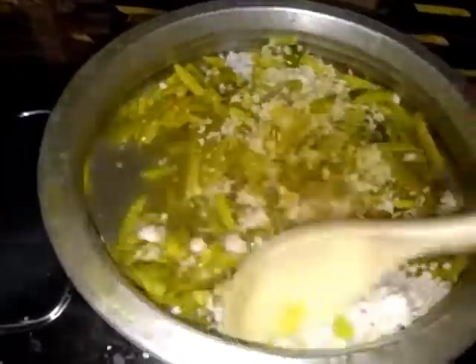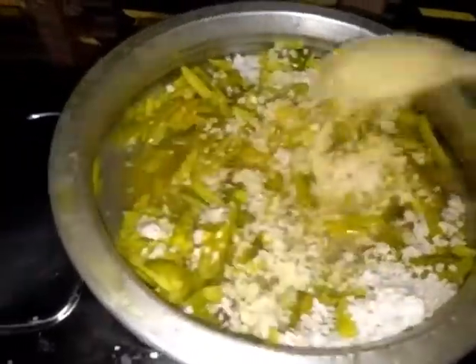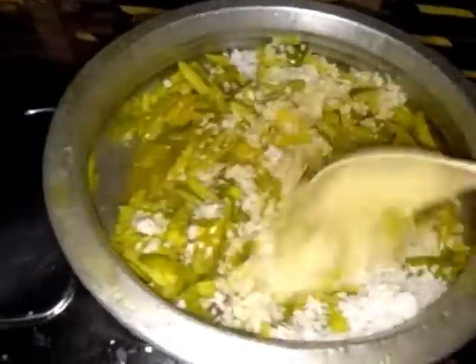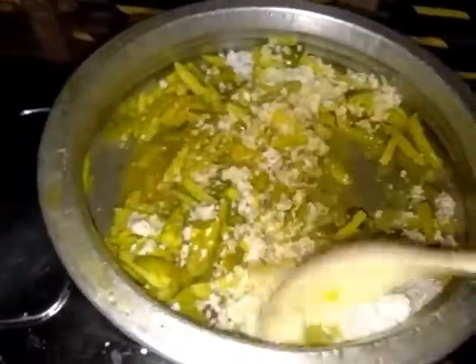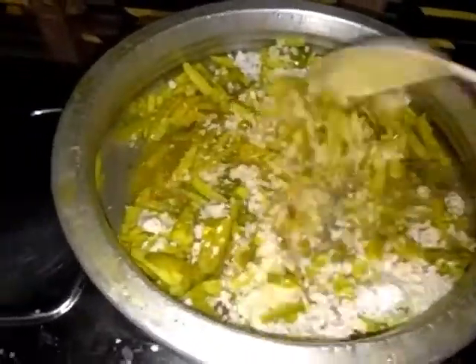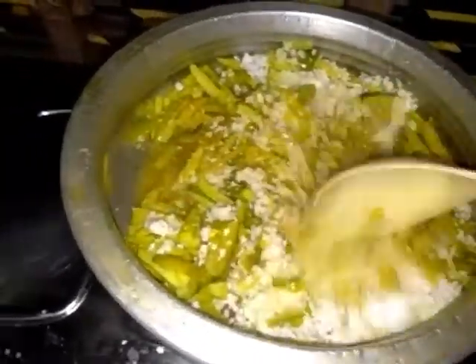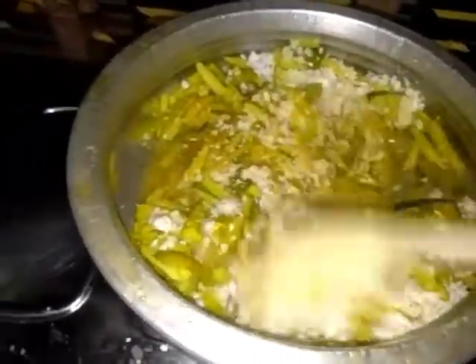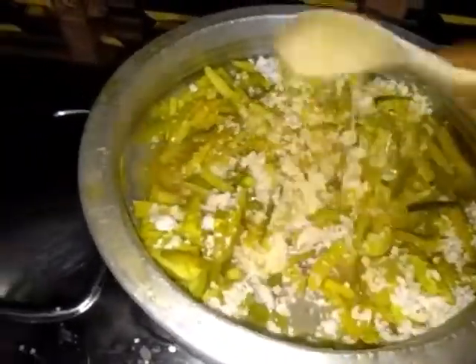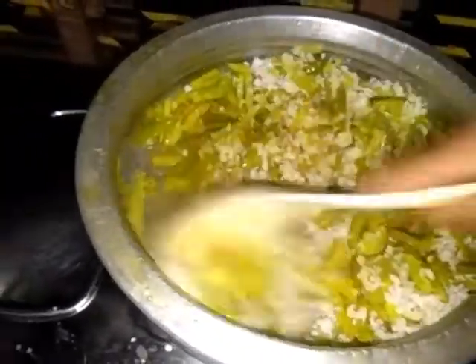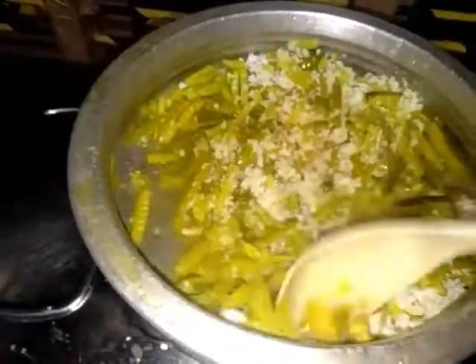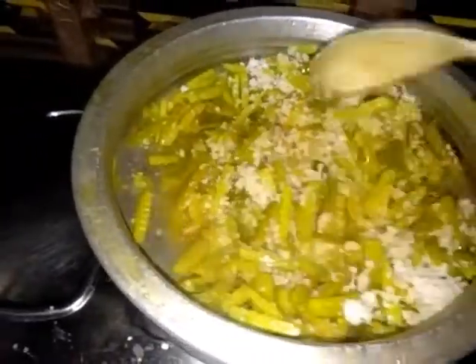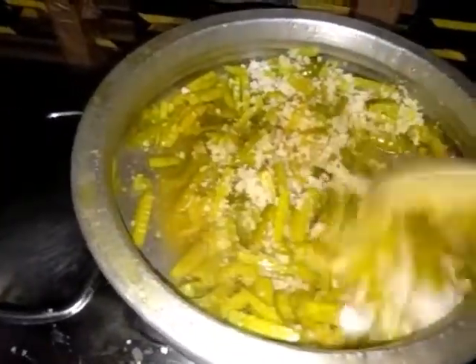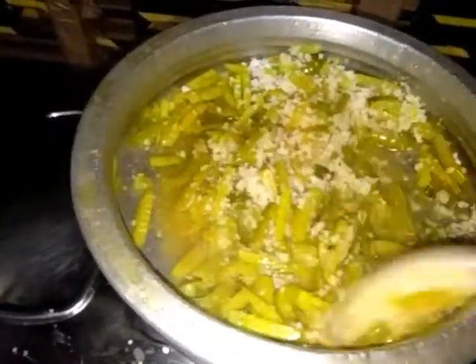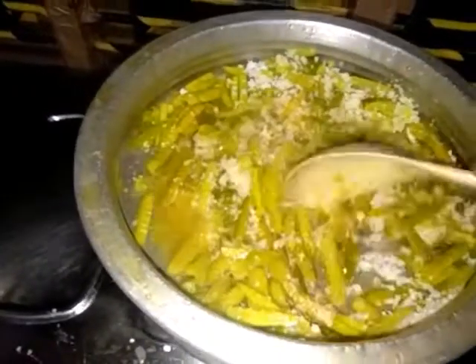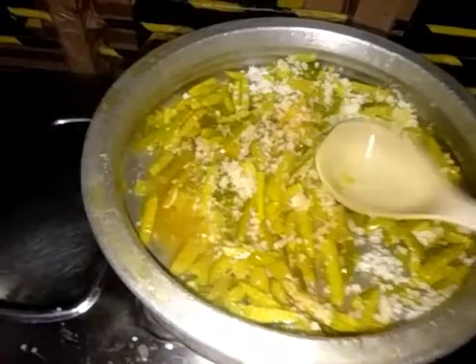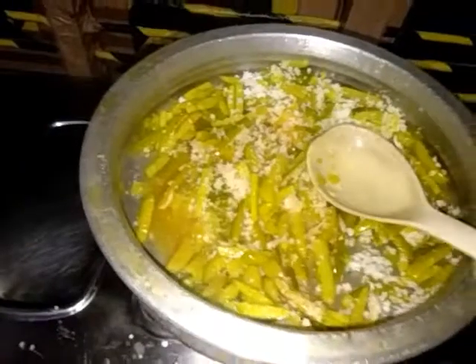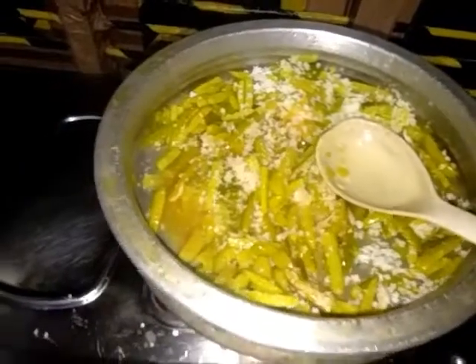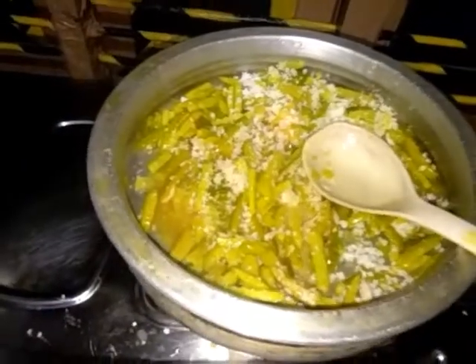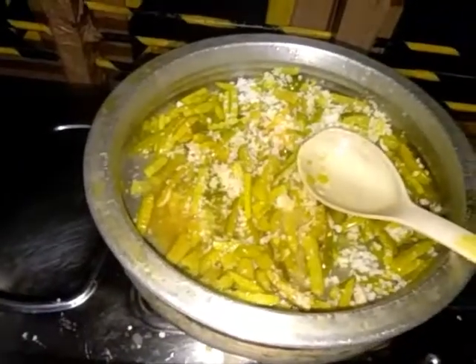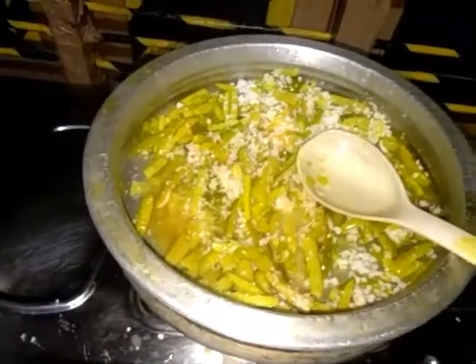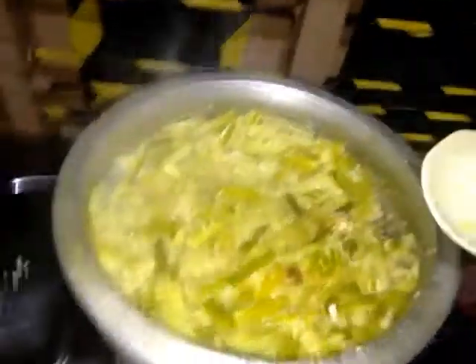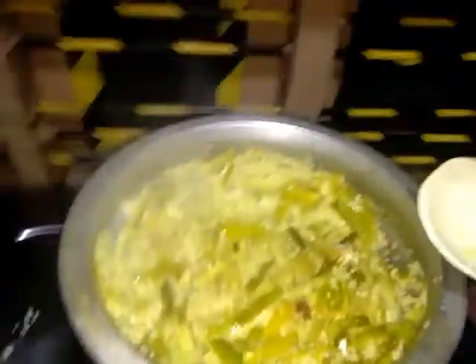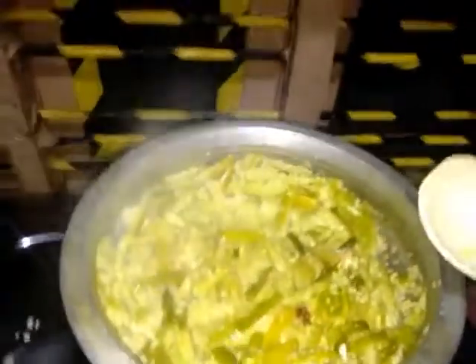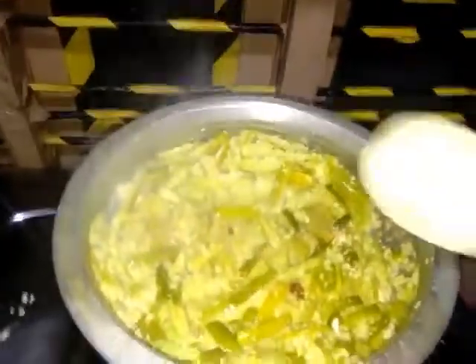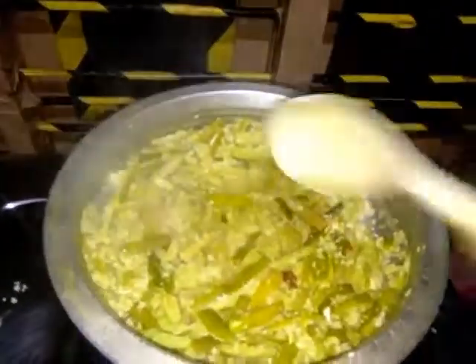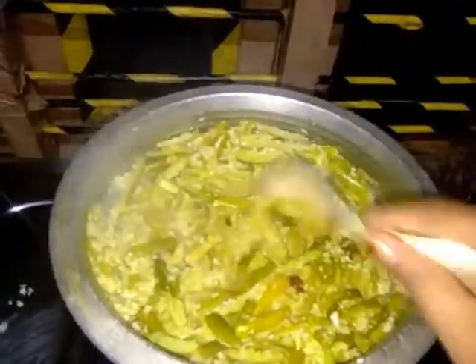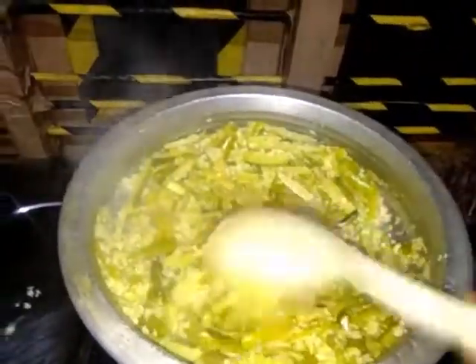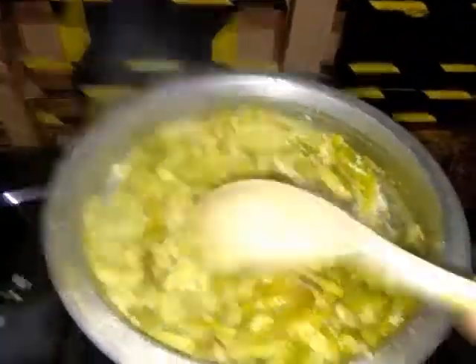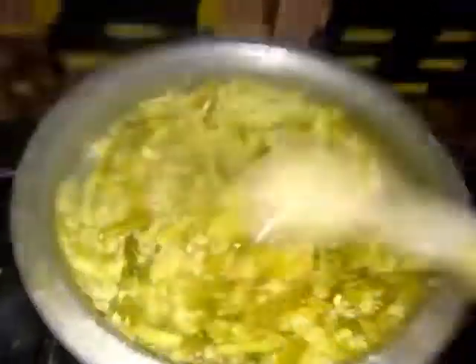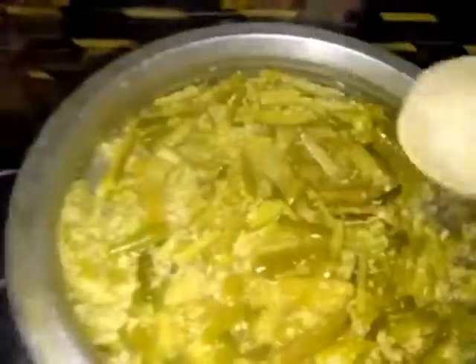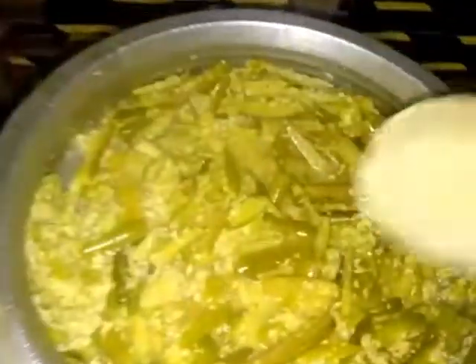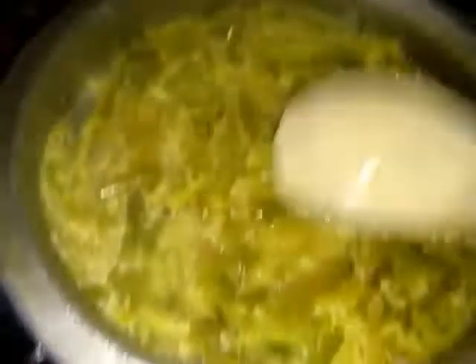When we cook it, we cook it in the whole bowl. Then we add to the whole bowl.